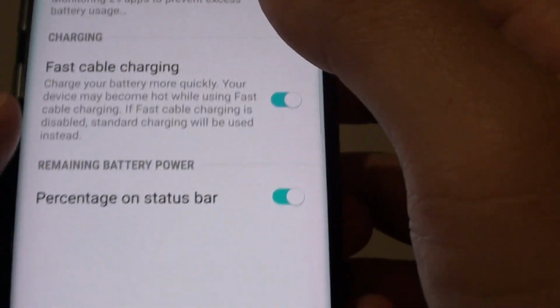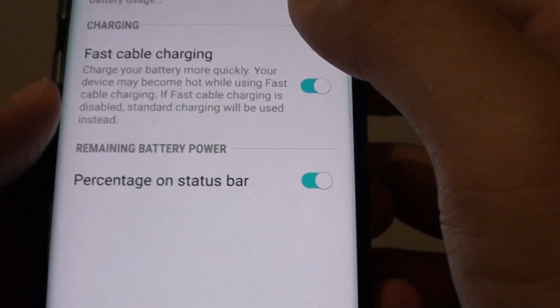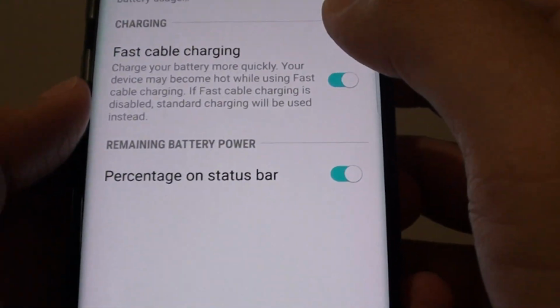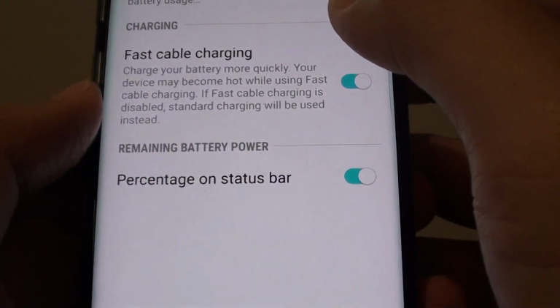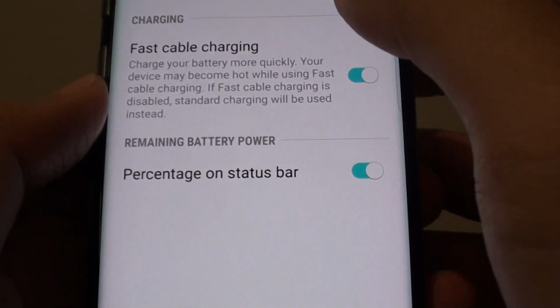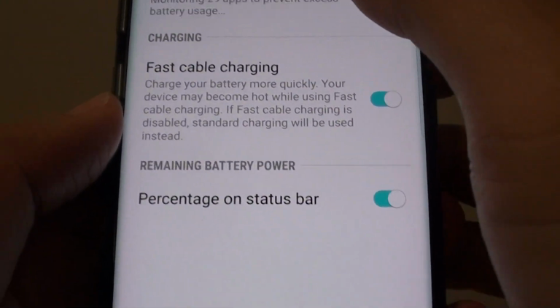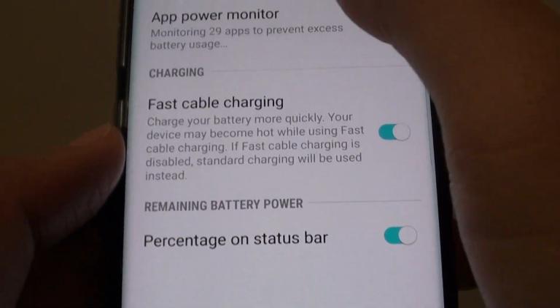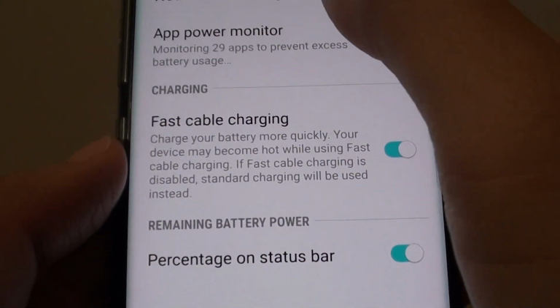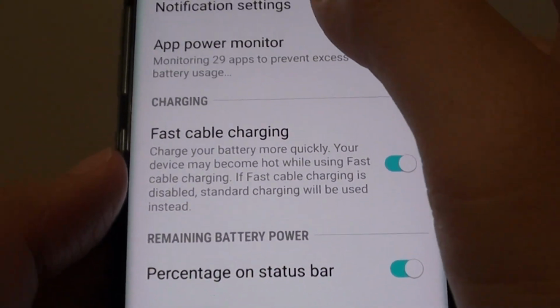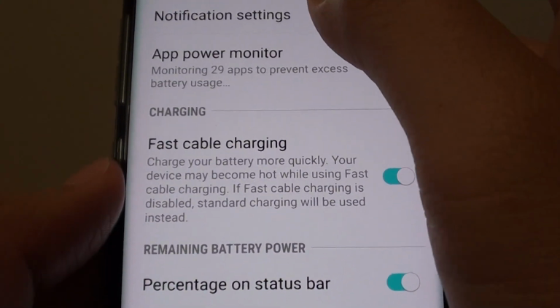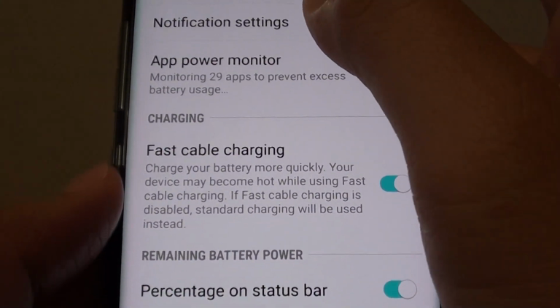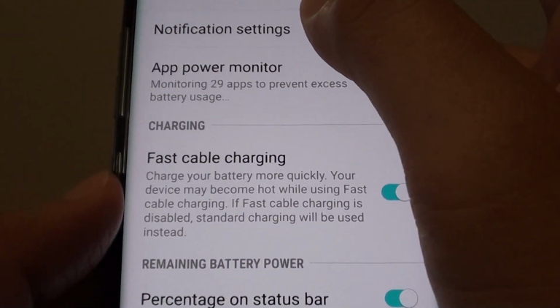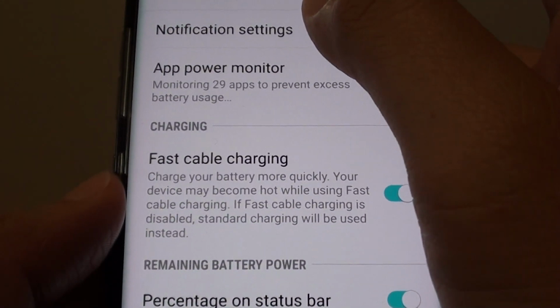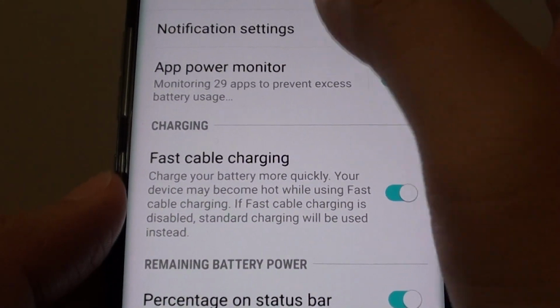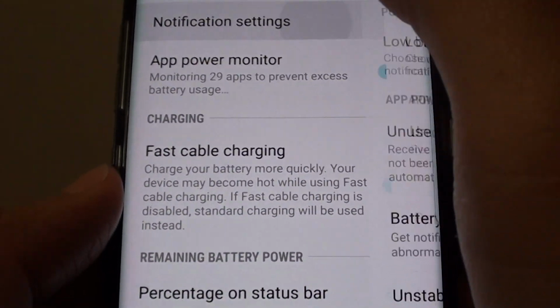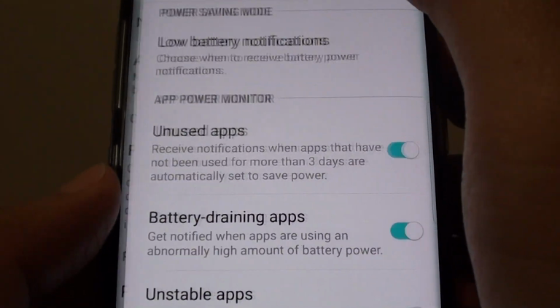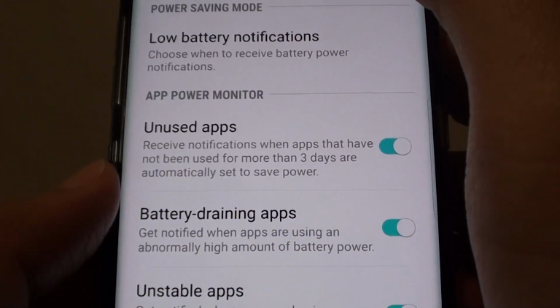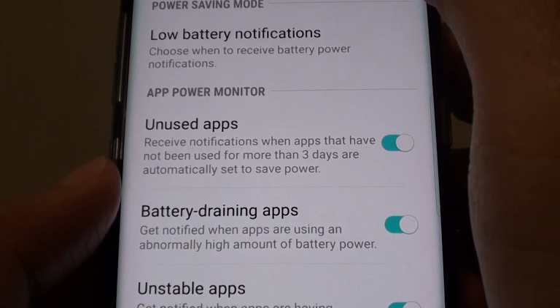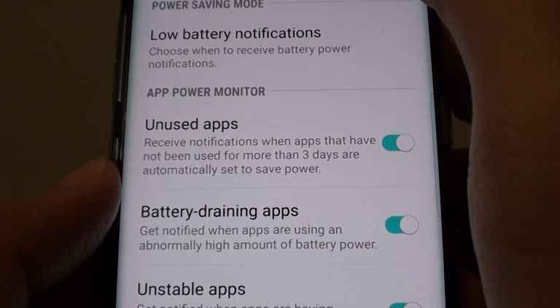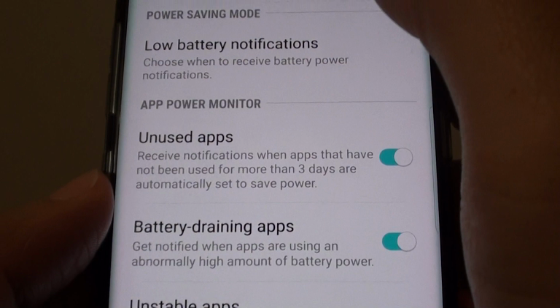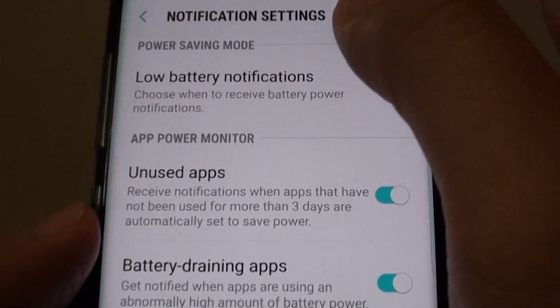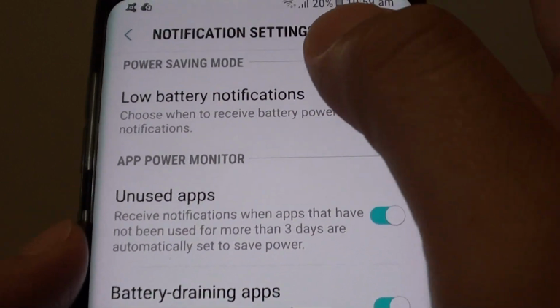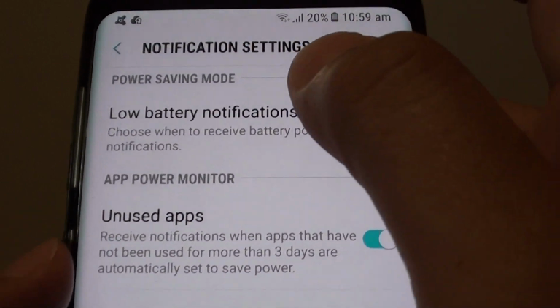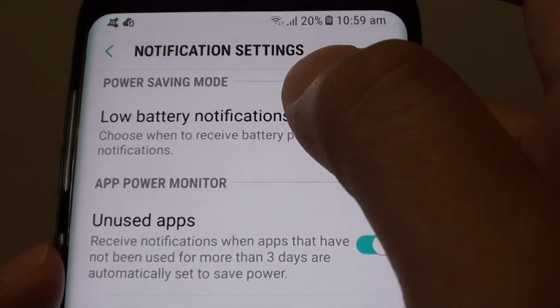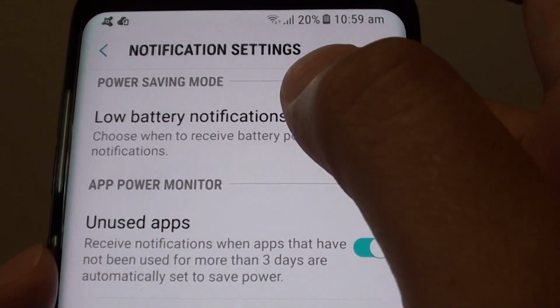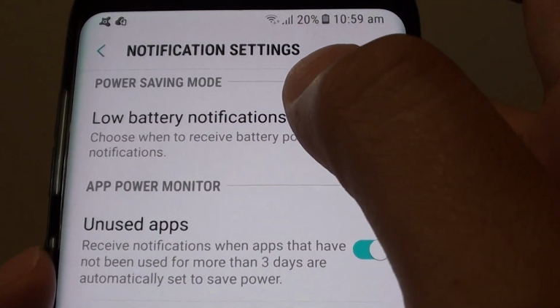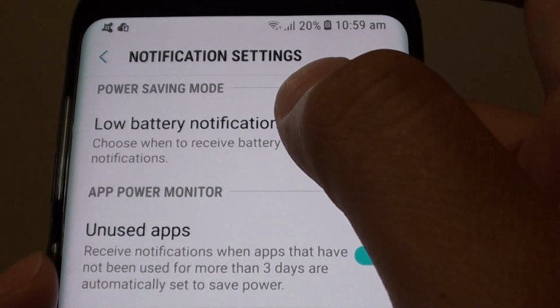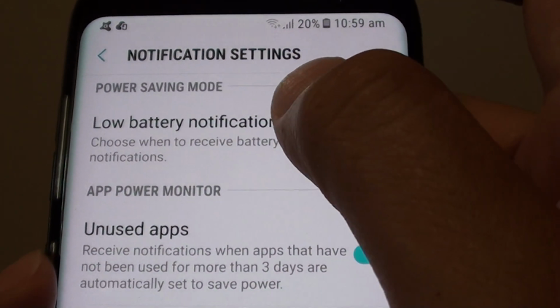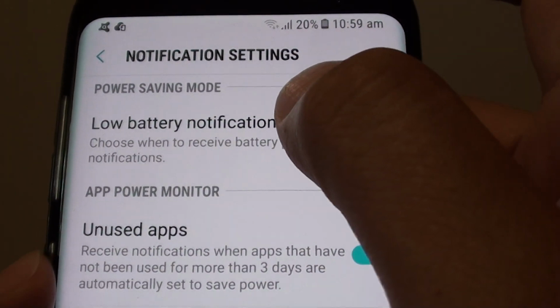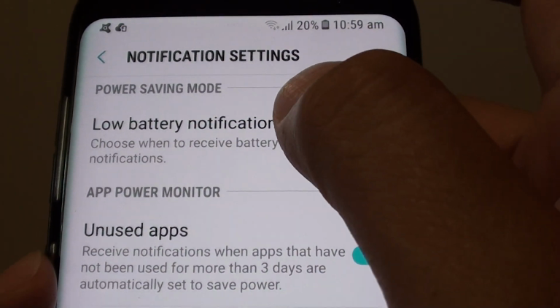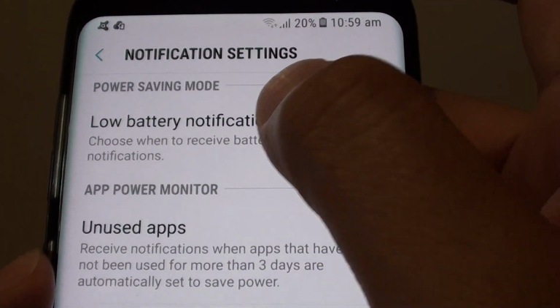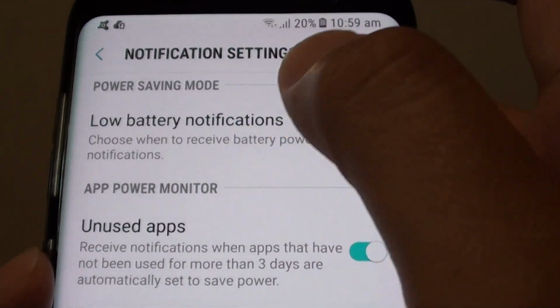In advanced settings, tap on notification settings. Then tap on low battery notifications.